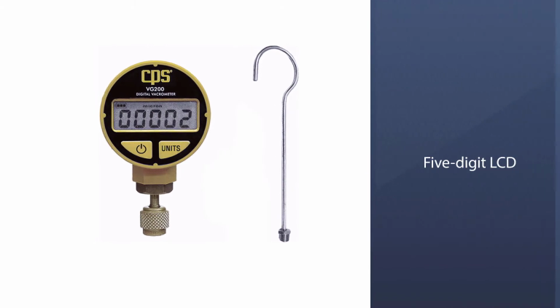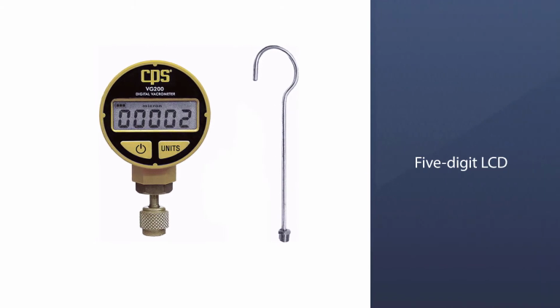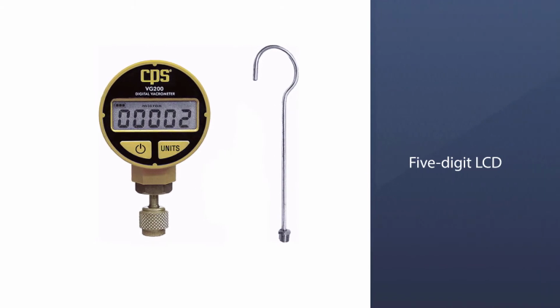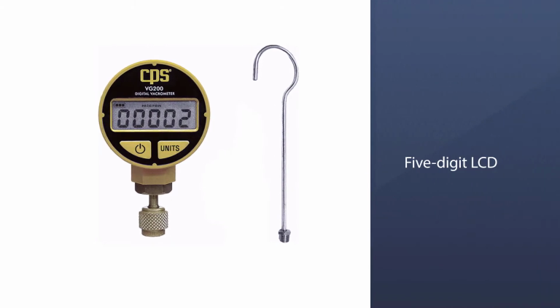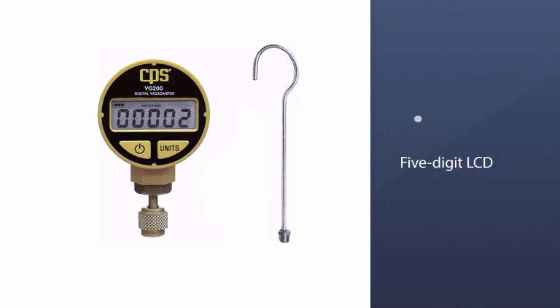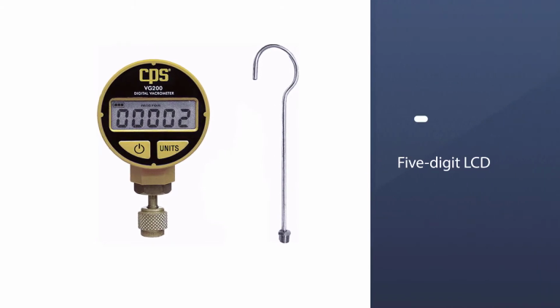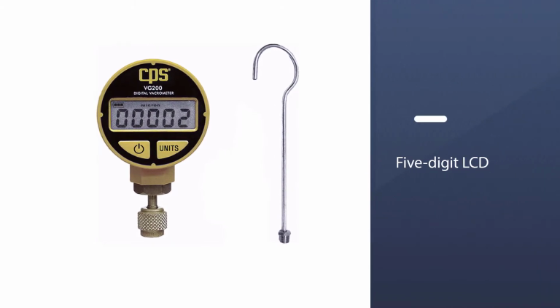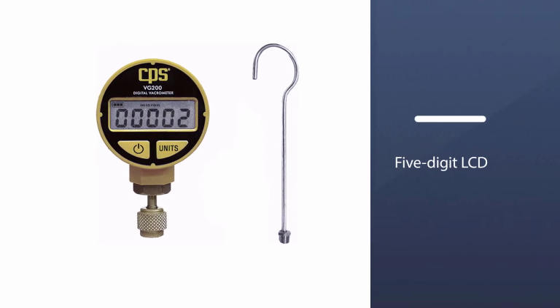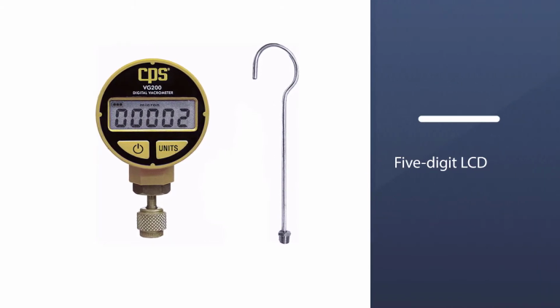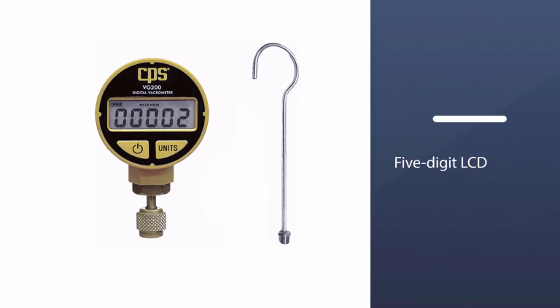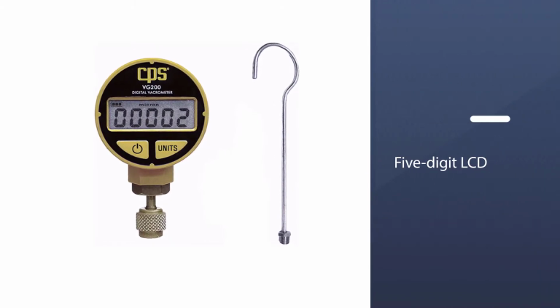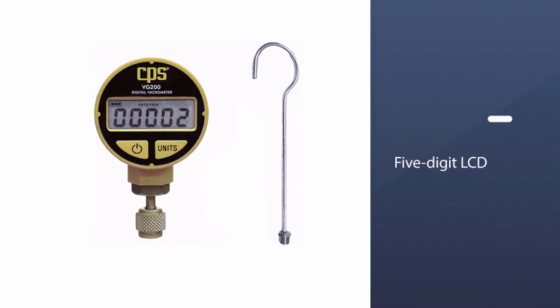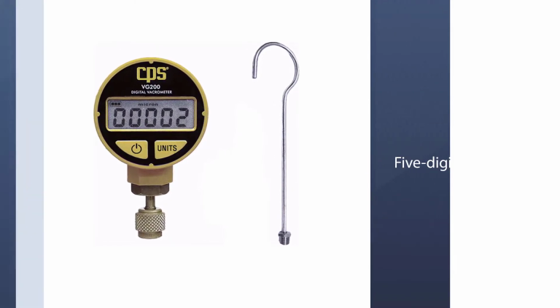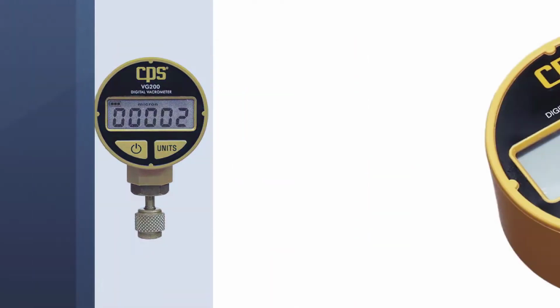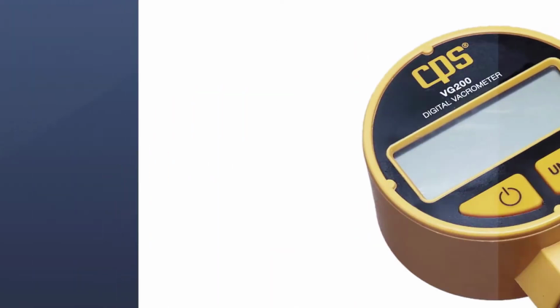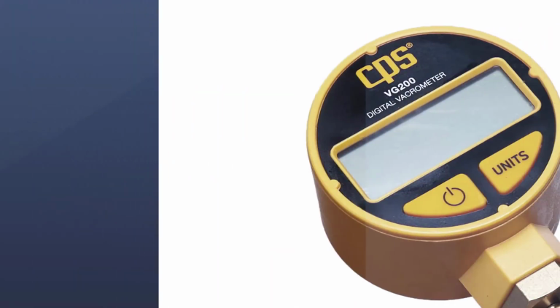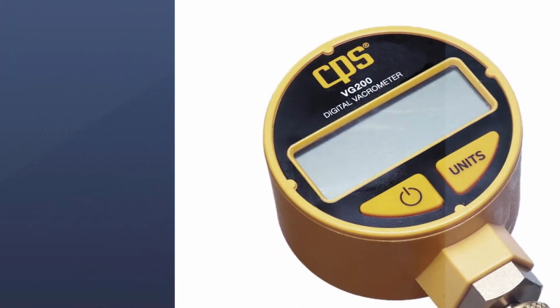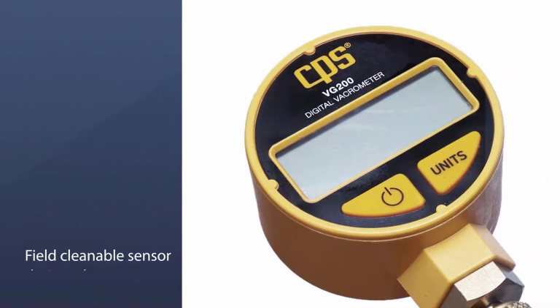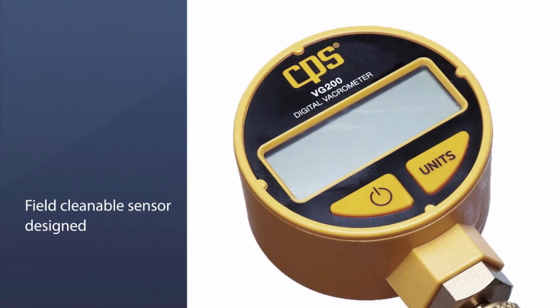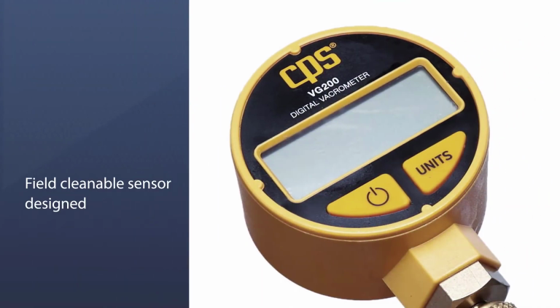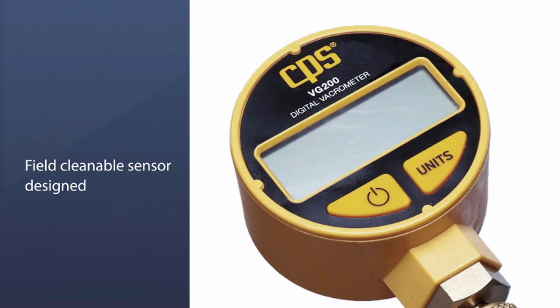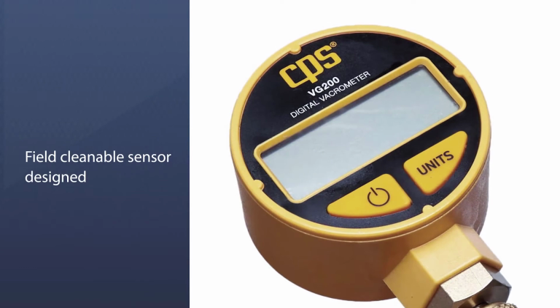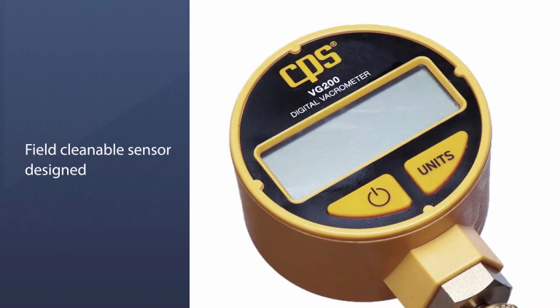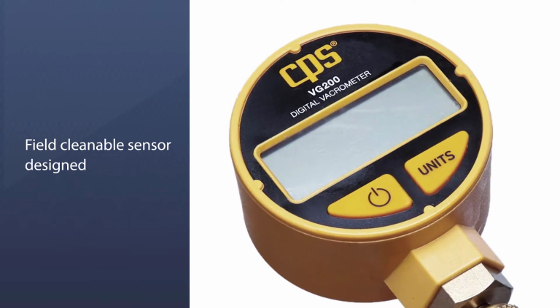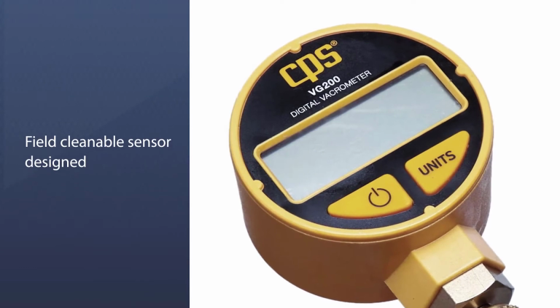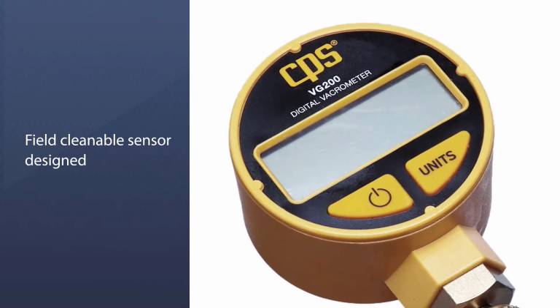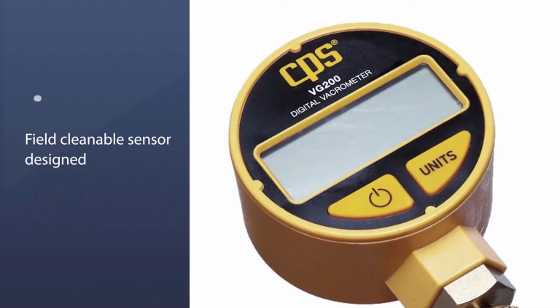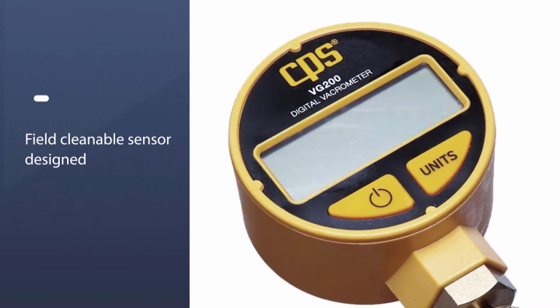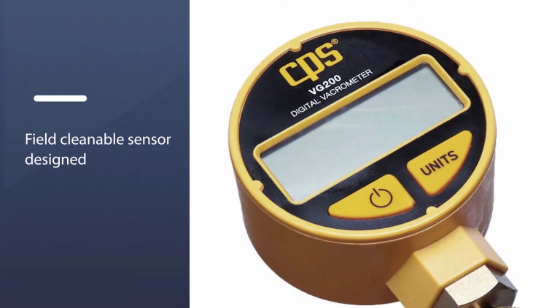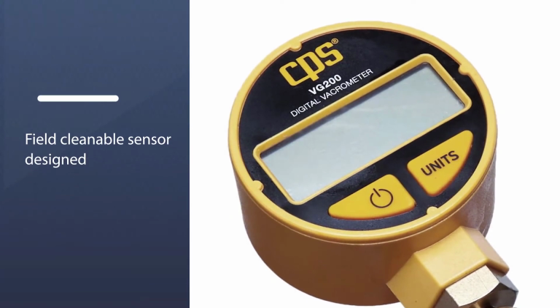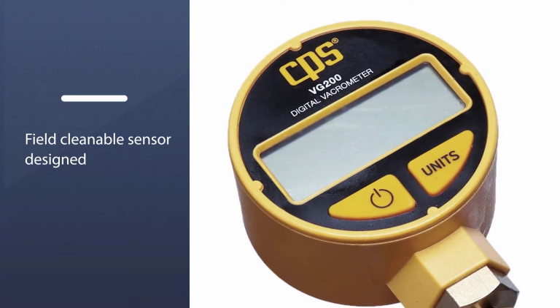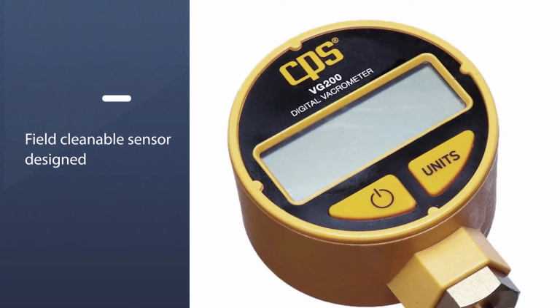It's easy to clean and also versatile, where you can read the results in Torr, M-Bar, Microns, and MMHG on the 5-digit LCD.